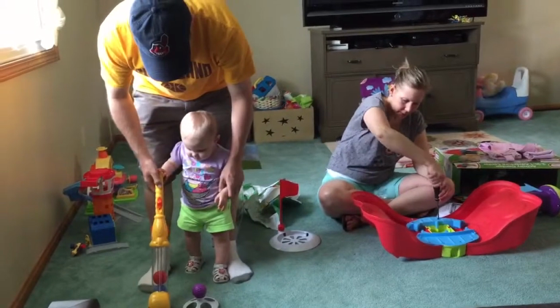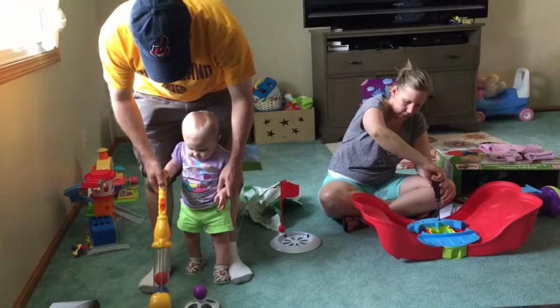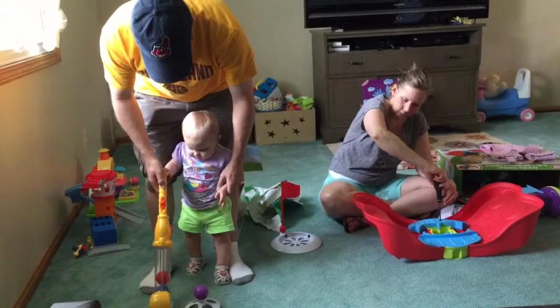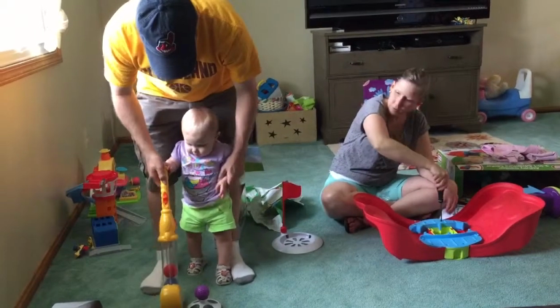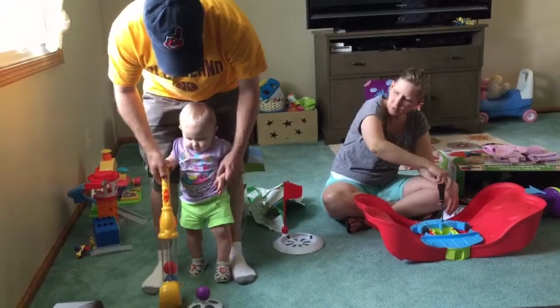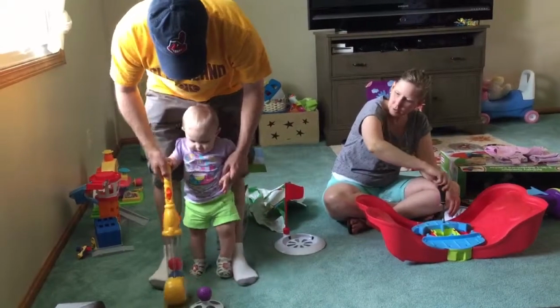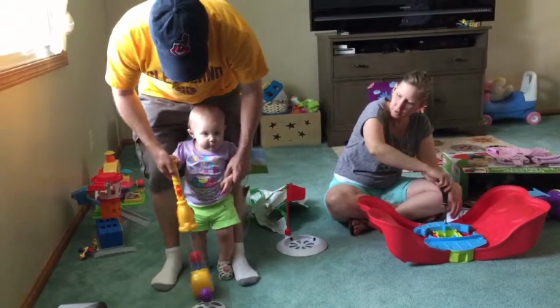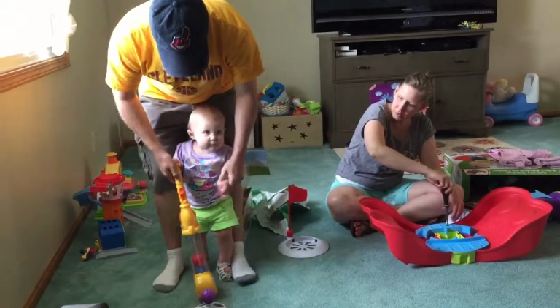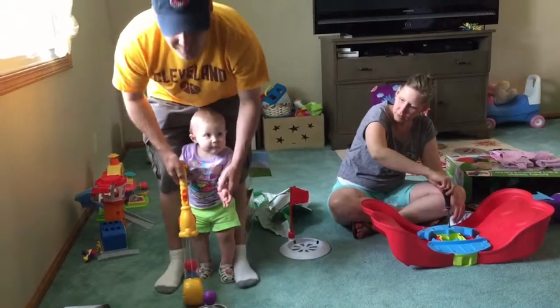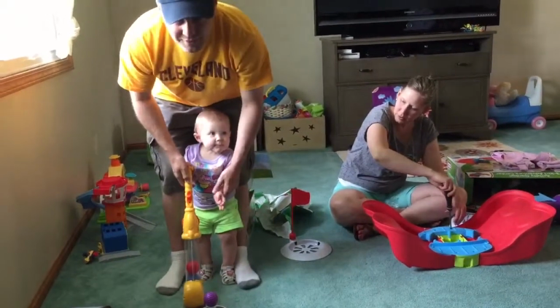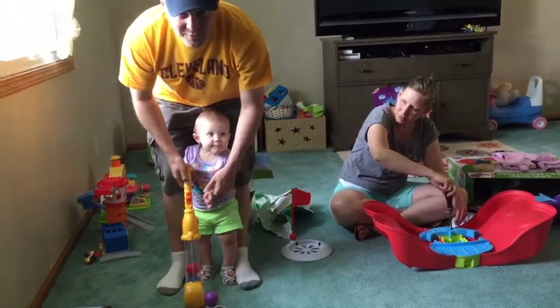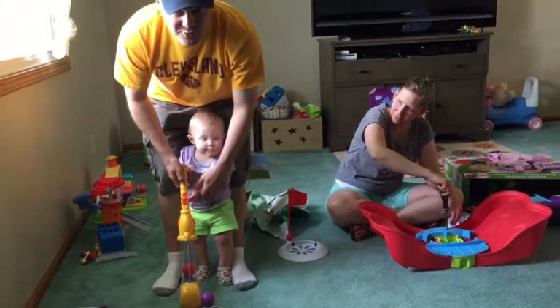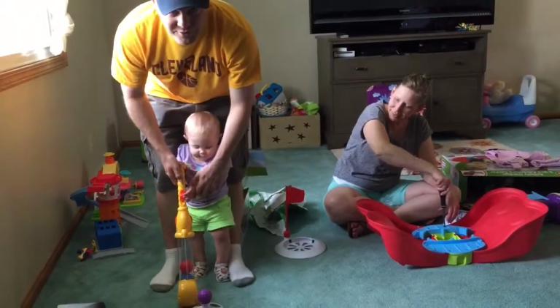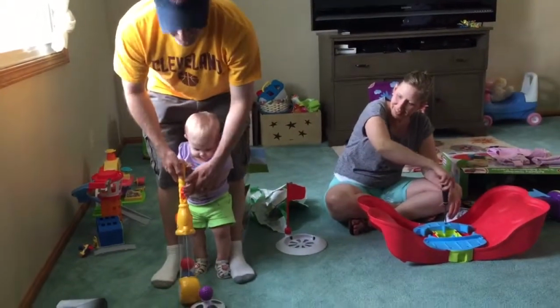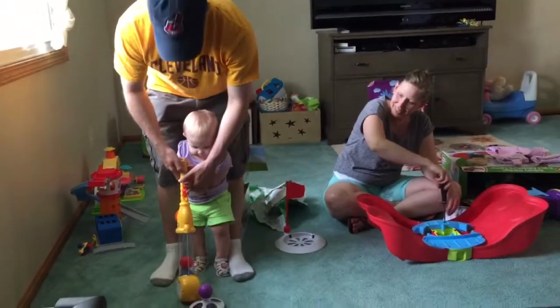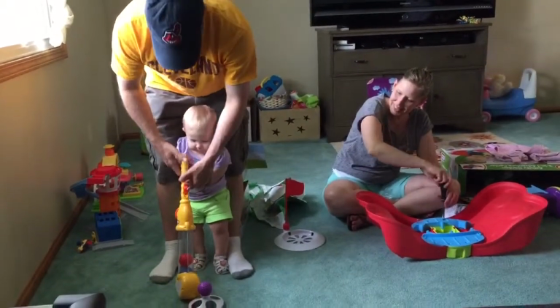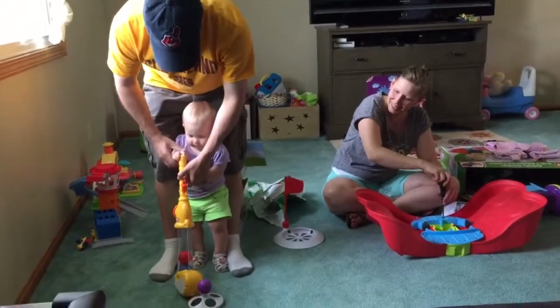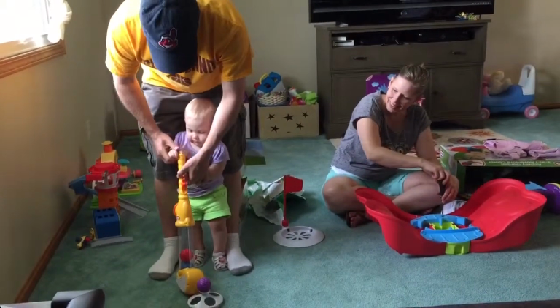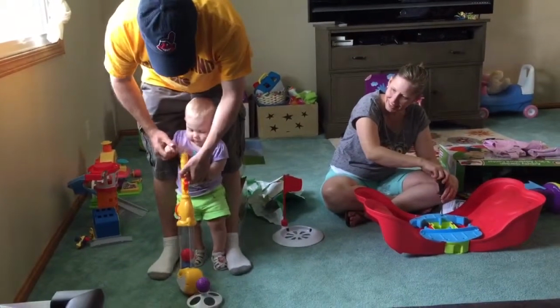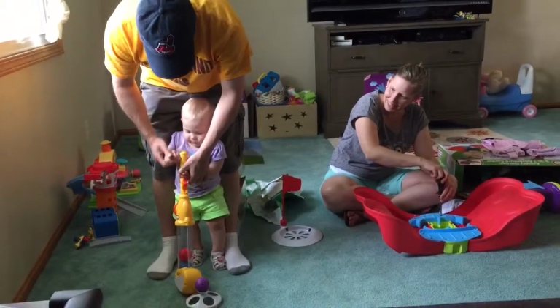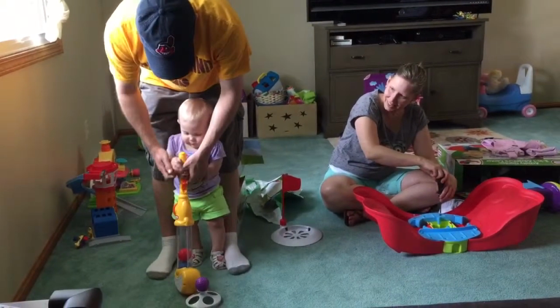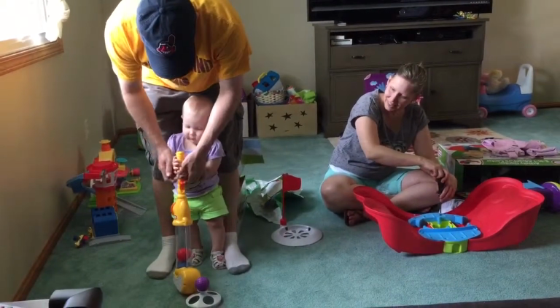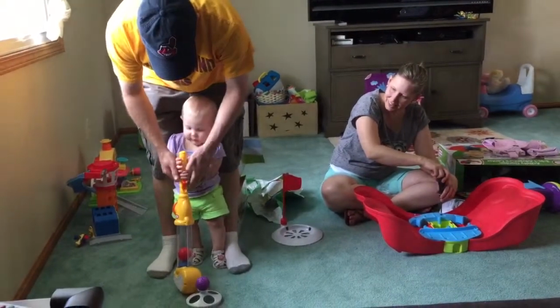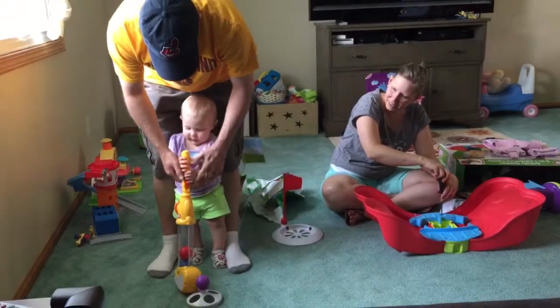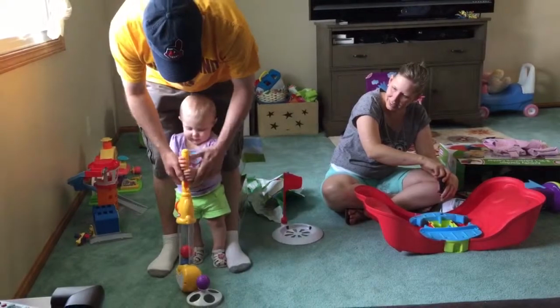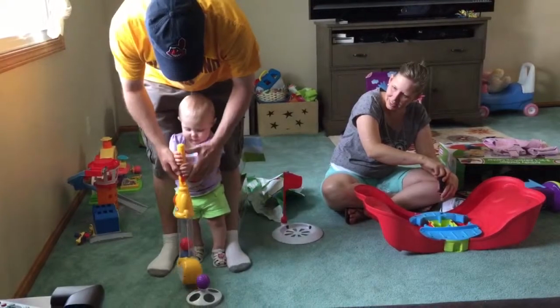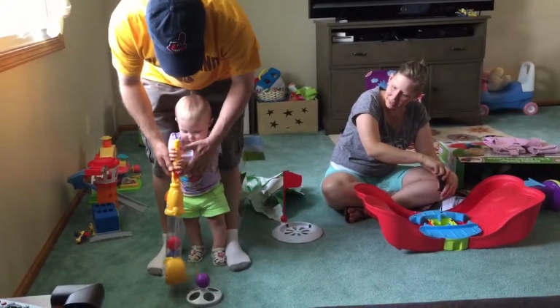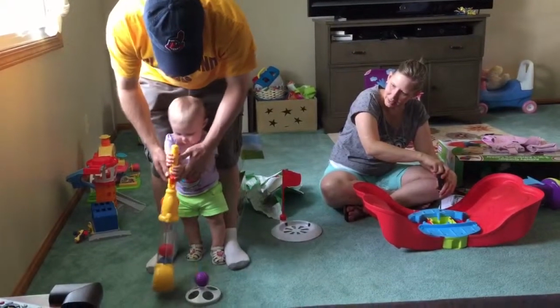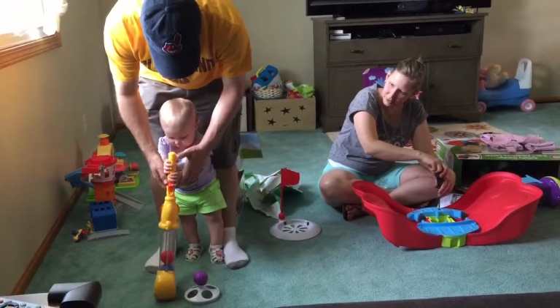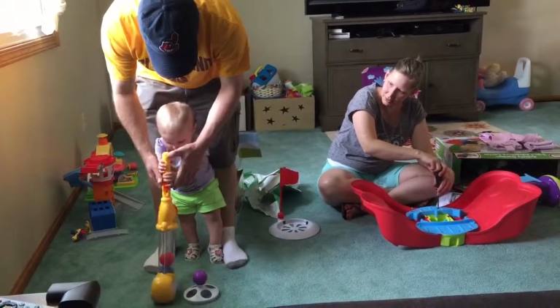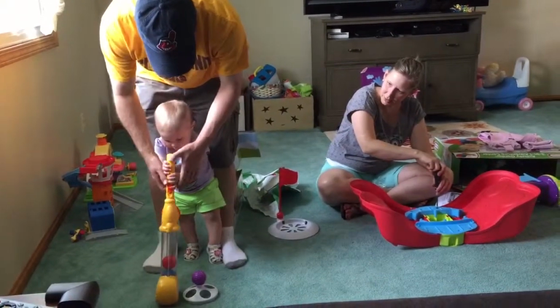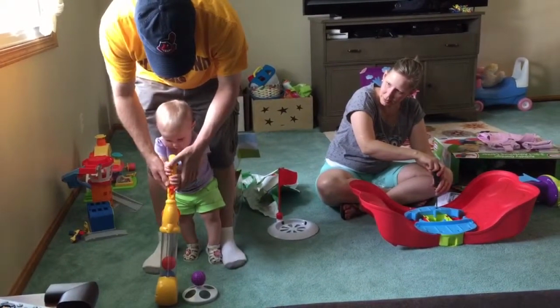Come on now. You ready, Jordan? Yep. Okay, get your hands on it. Okay, ready? Let's go.